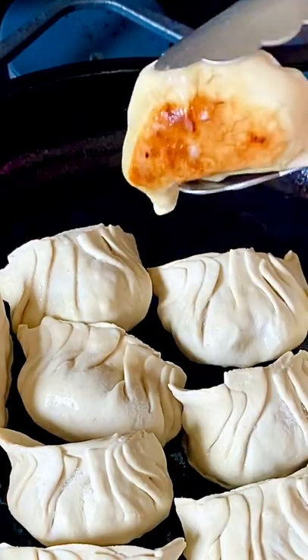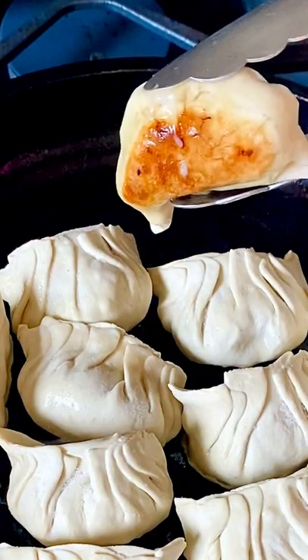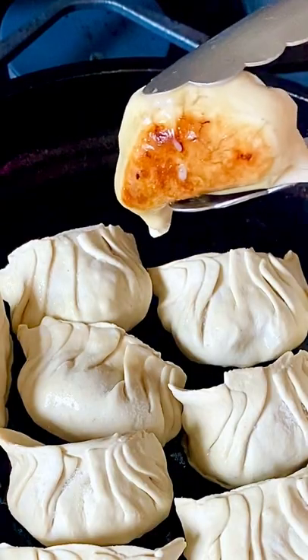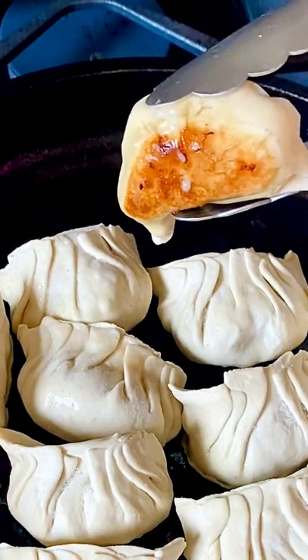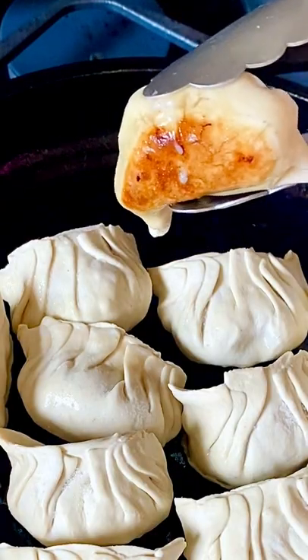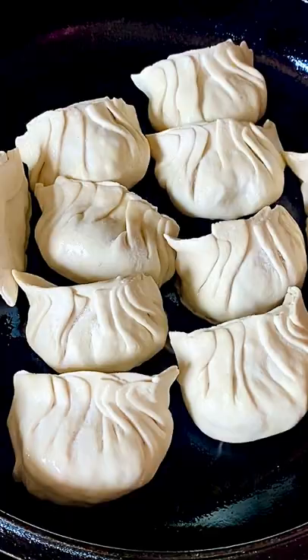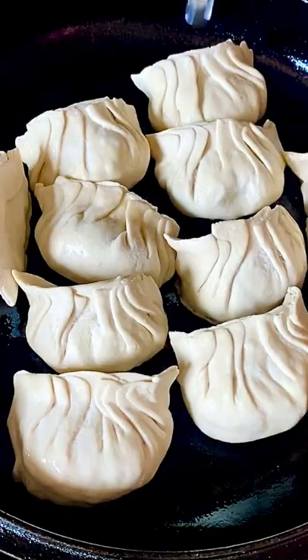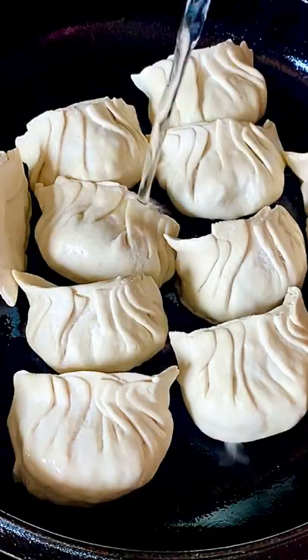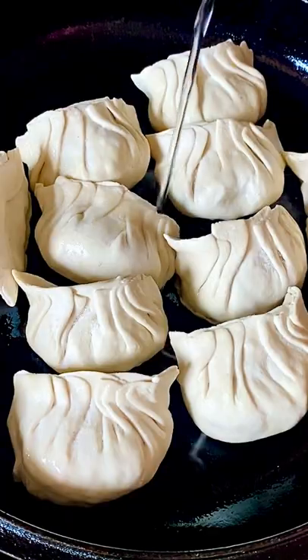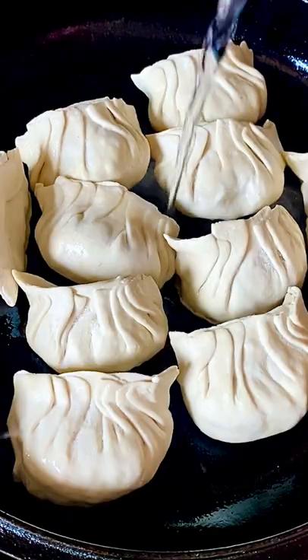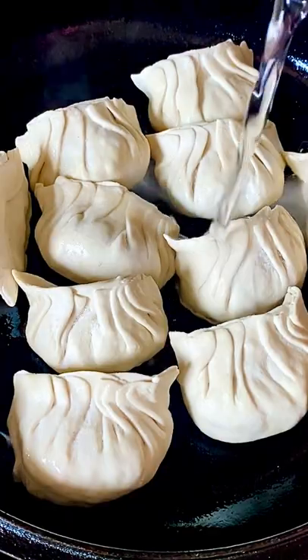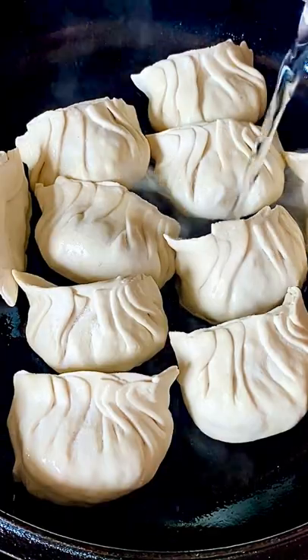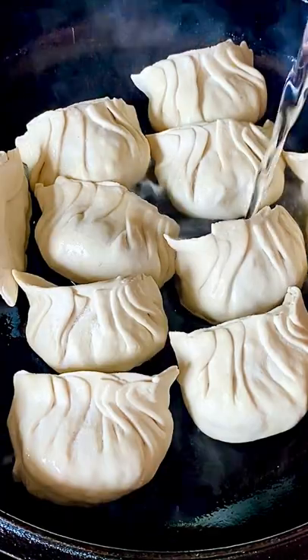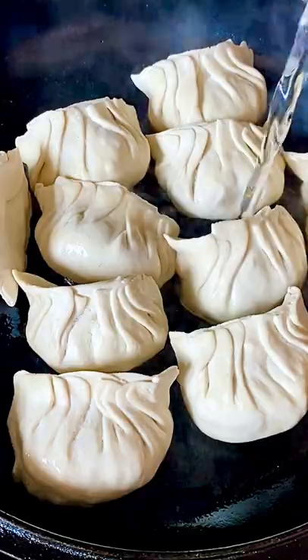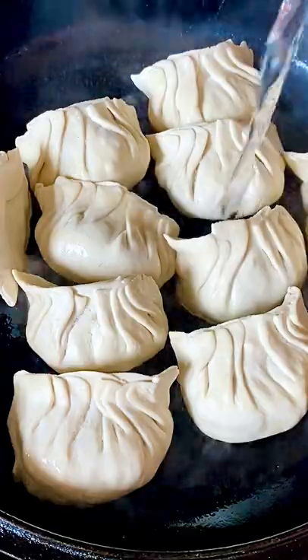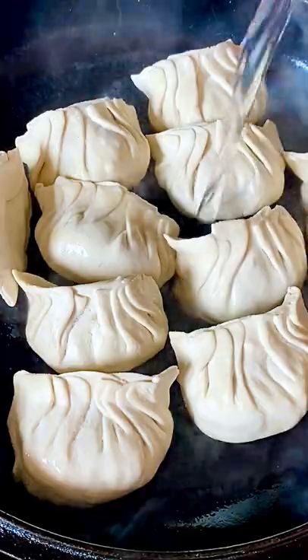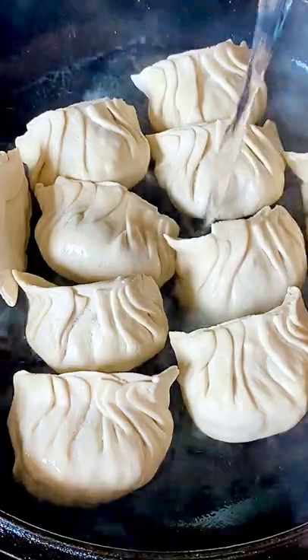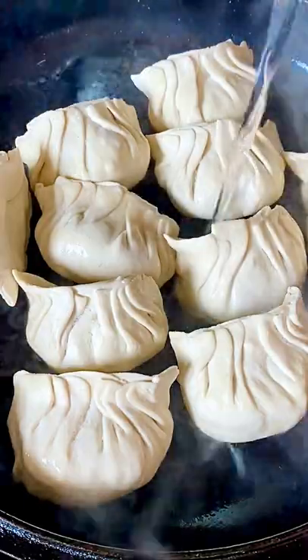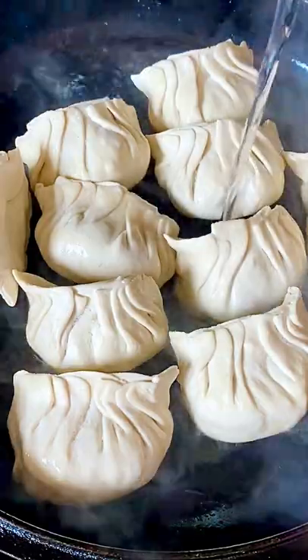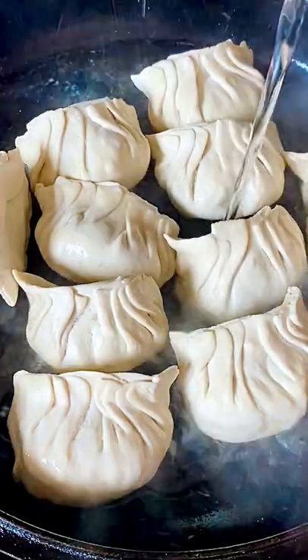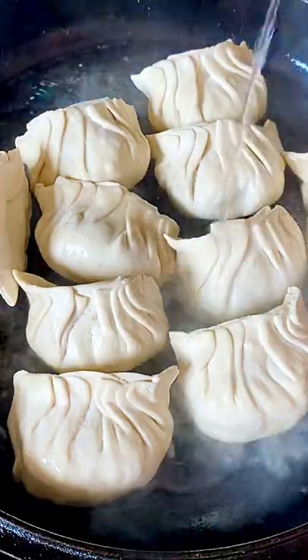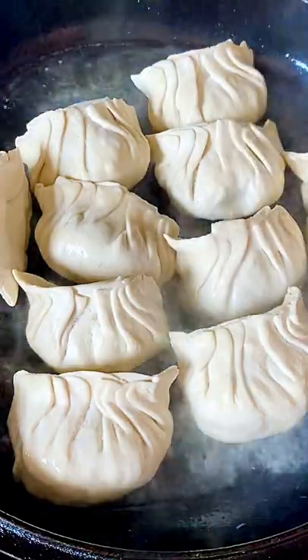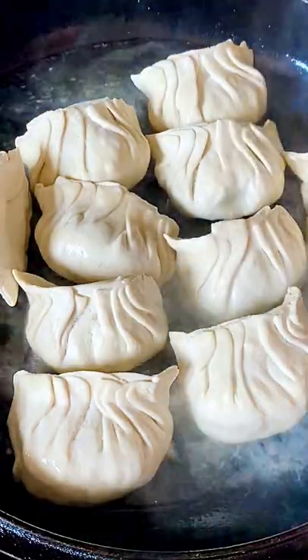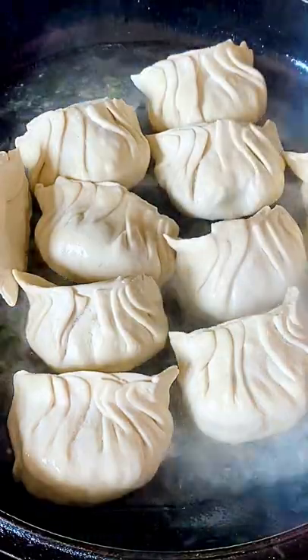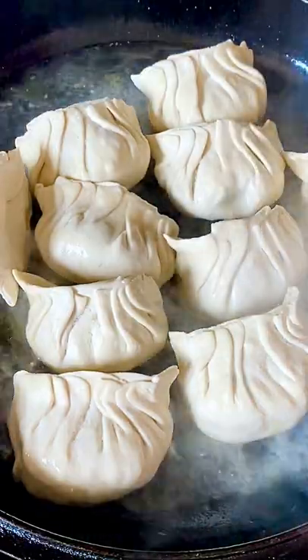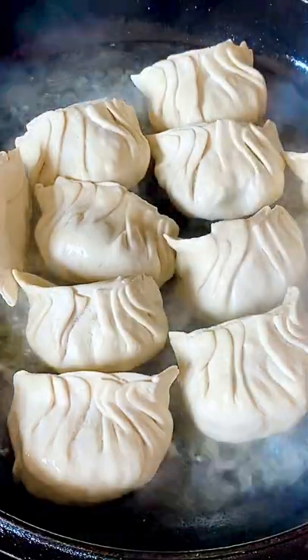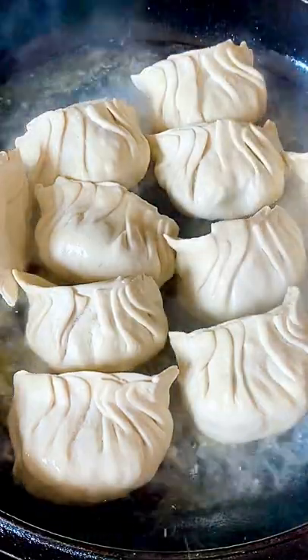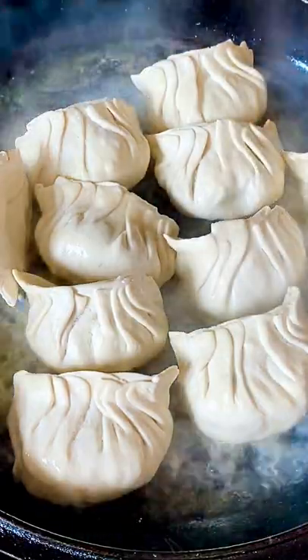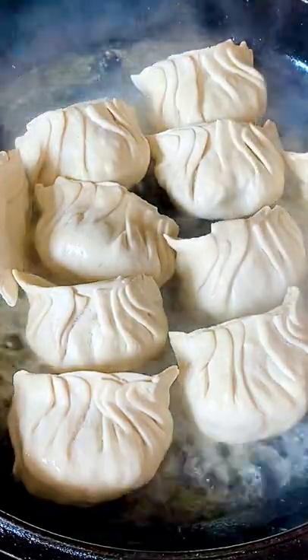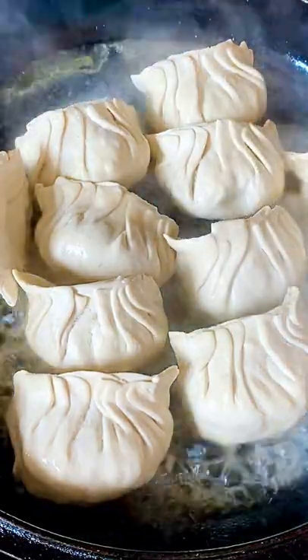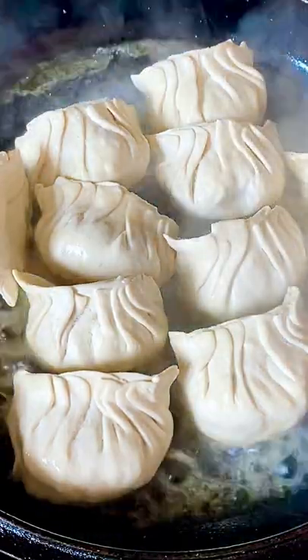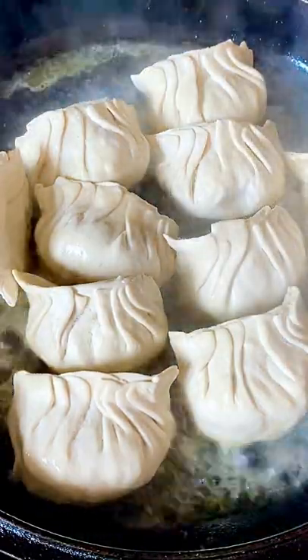The bottom is now beautifully golden. Add water and cover with a lid, and steam for 5 minutes.